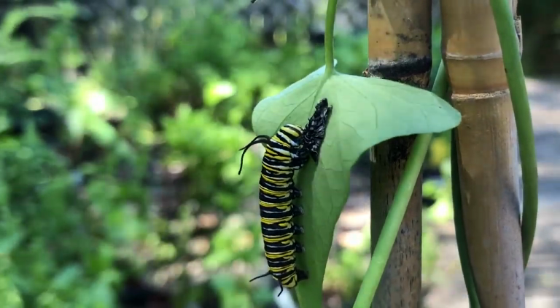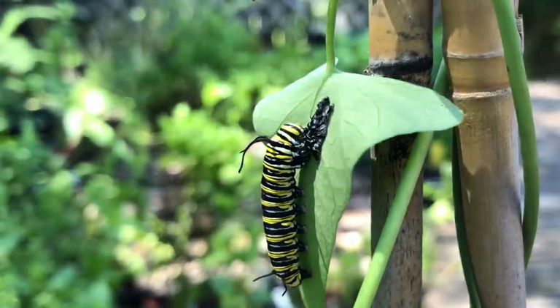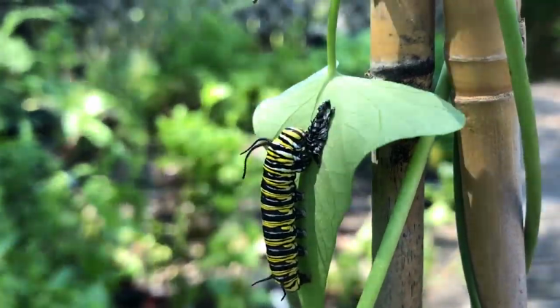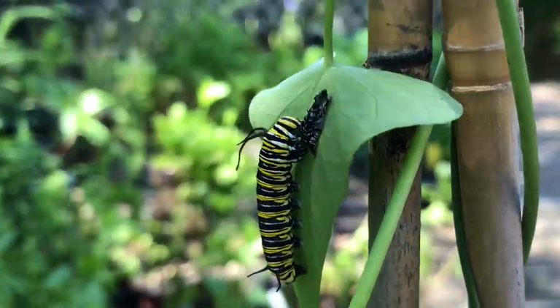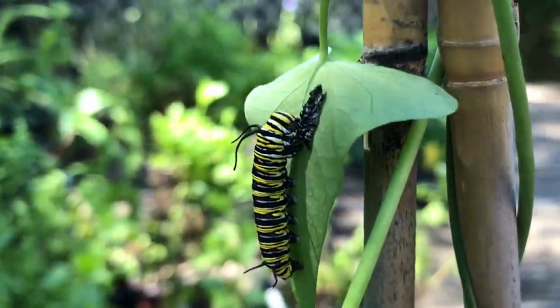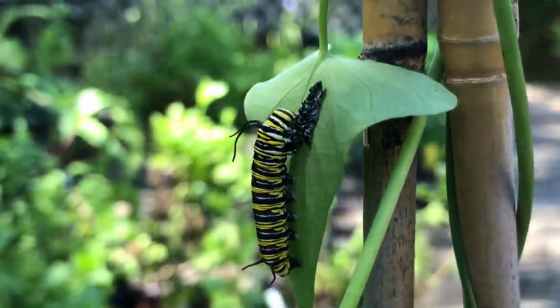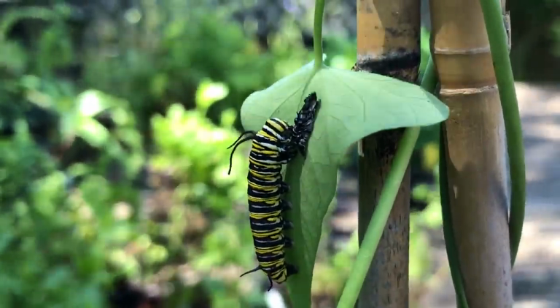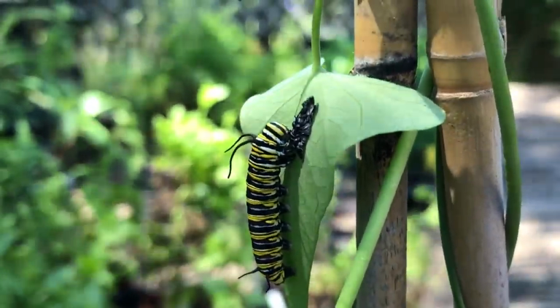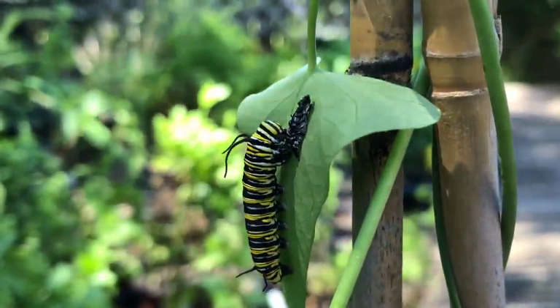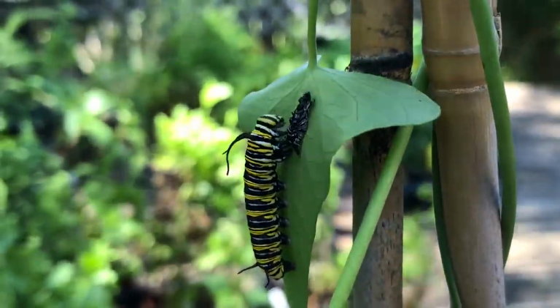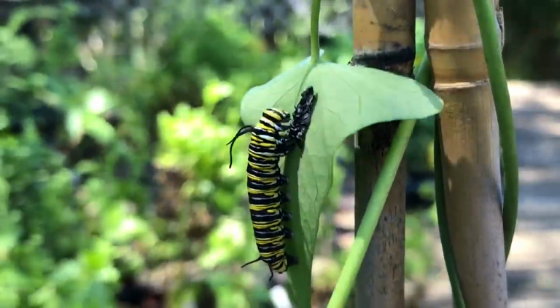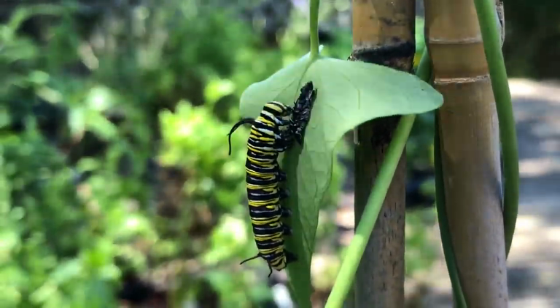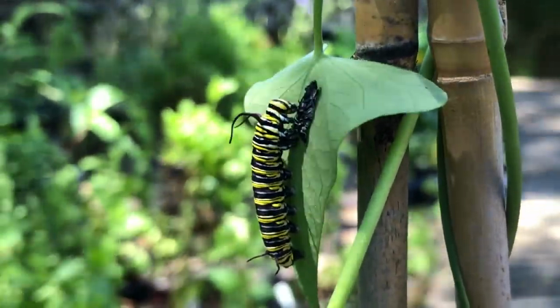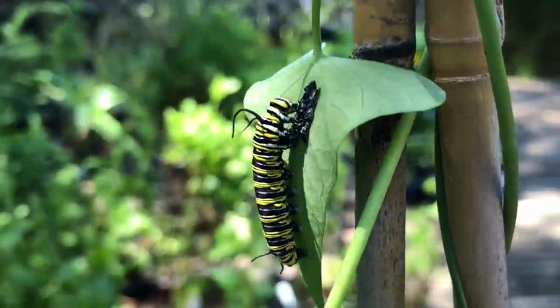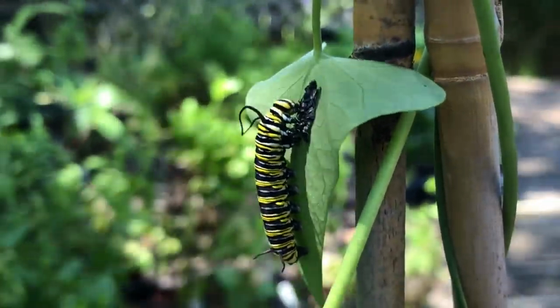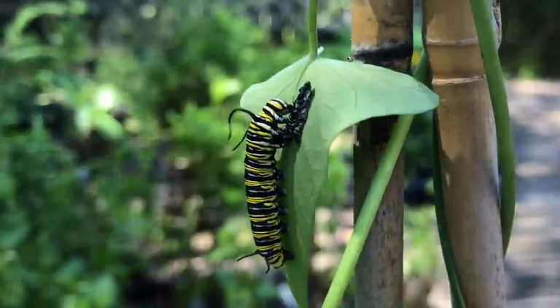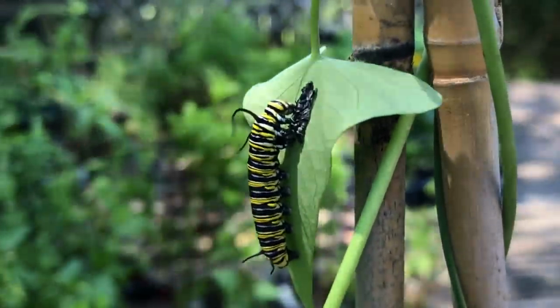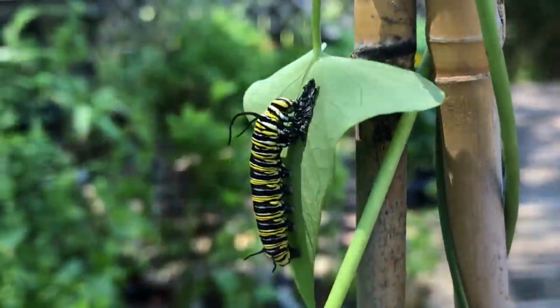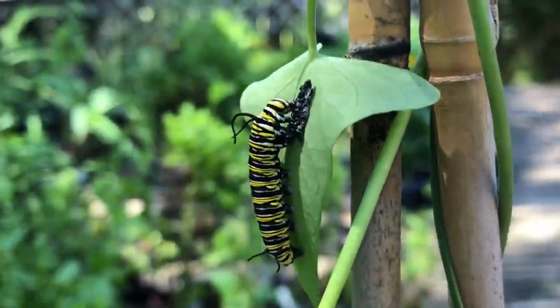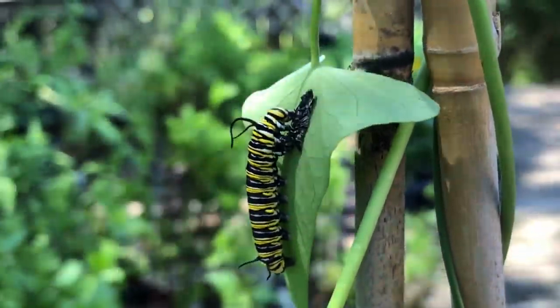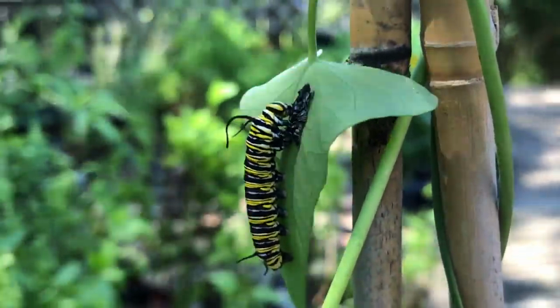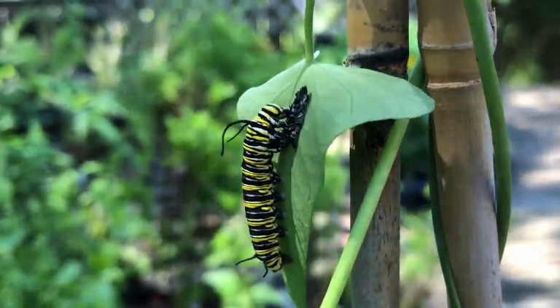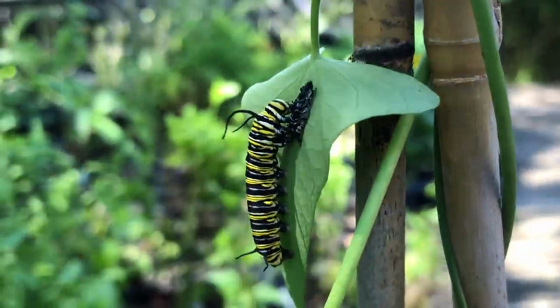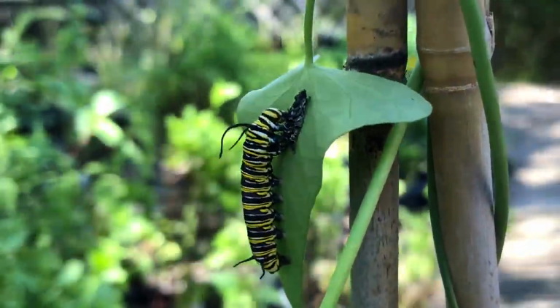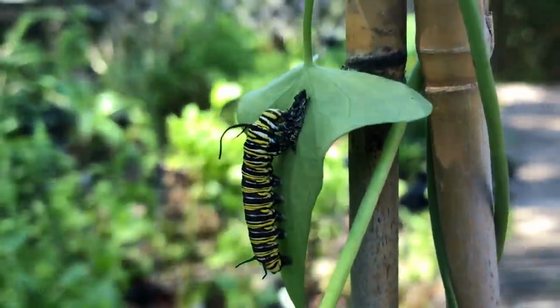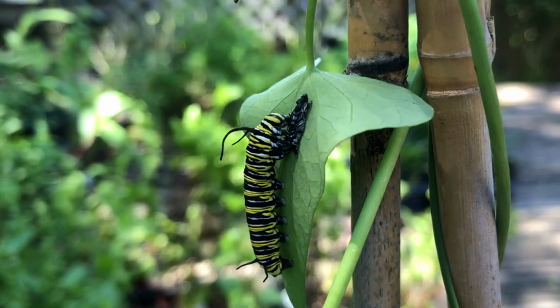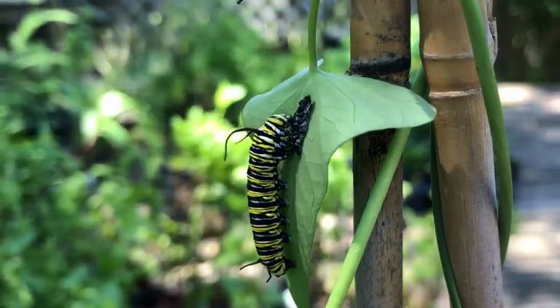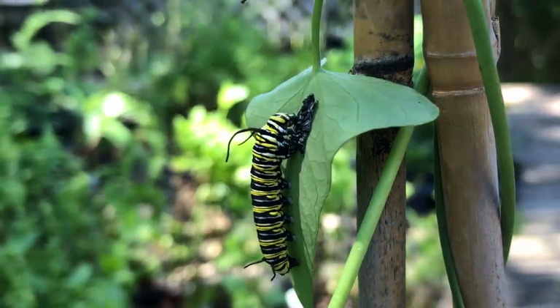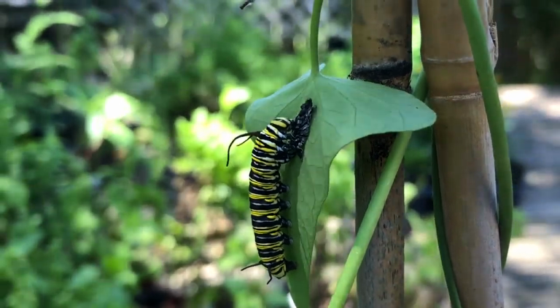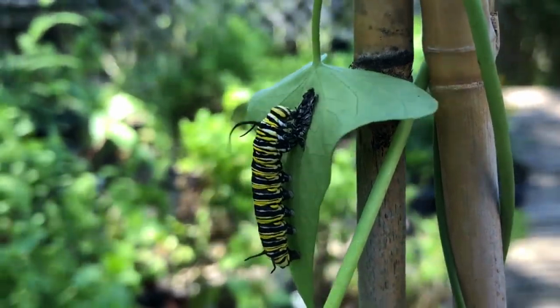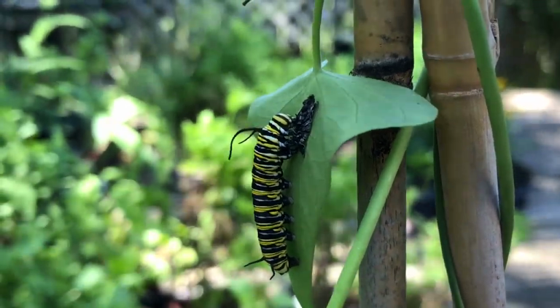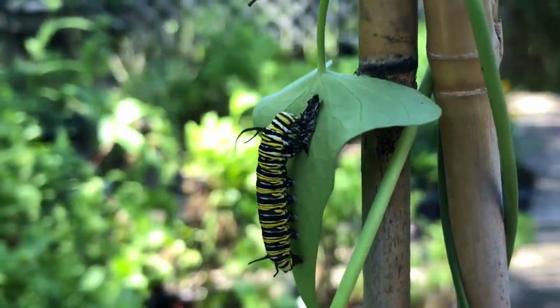Hey guys, Drake here with the Nectar Bar, and today we are day 21 of quarantine 2020.